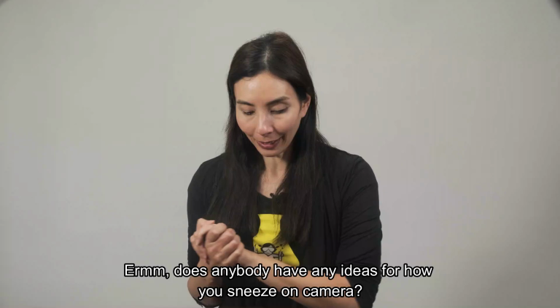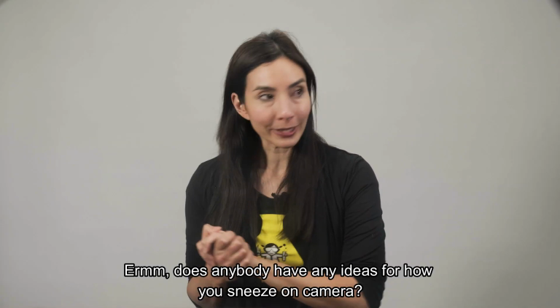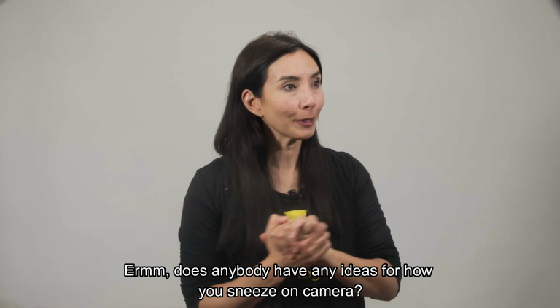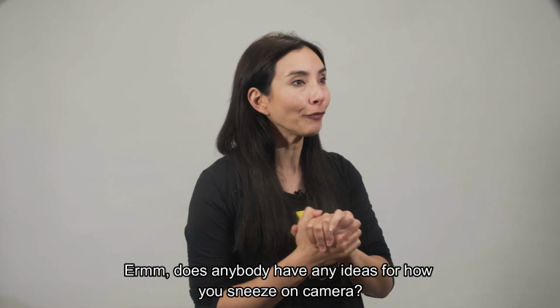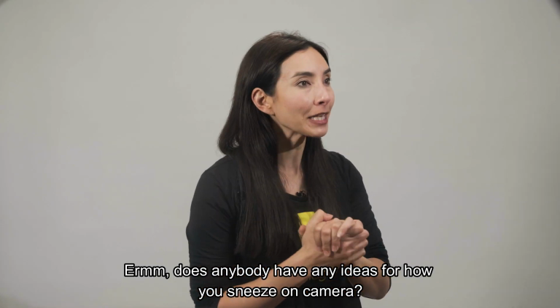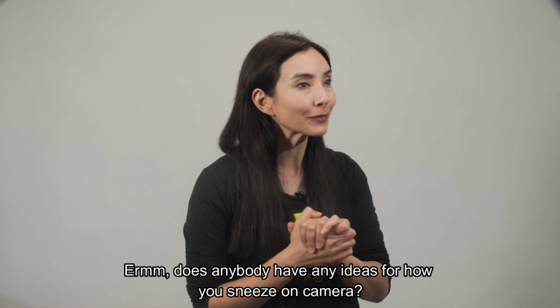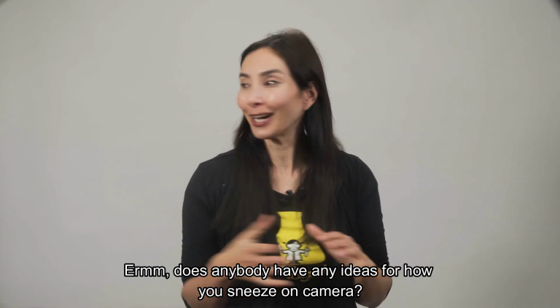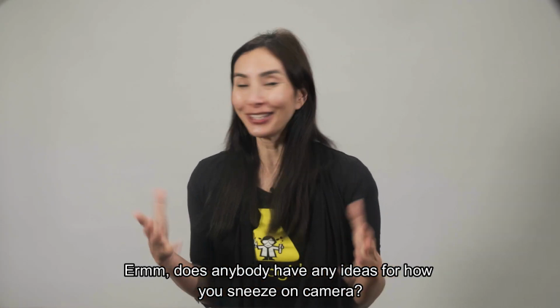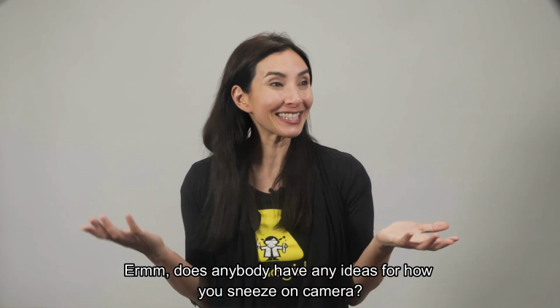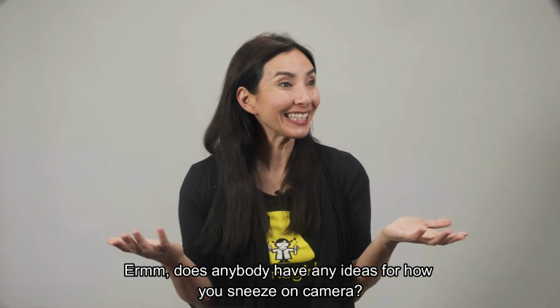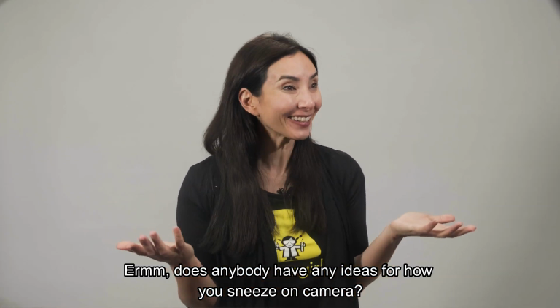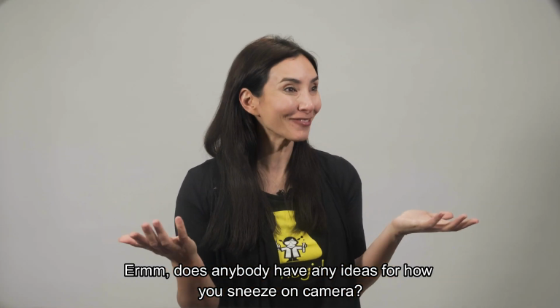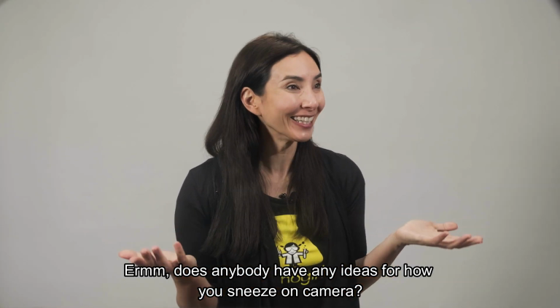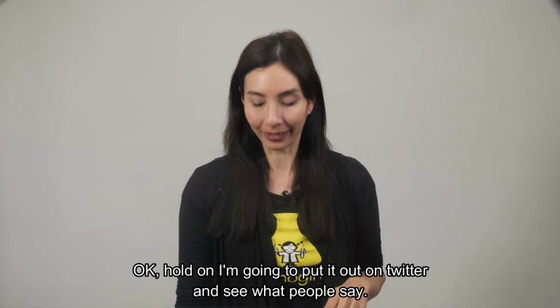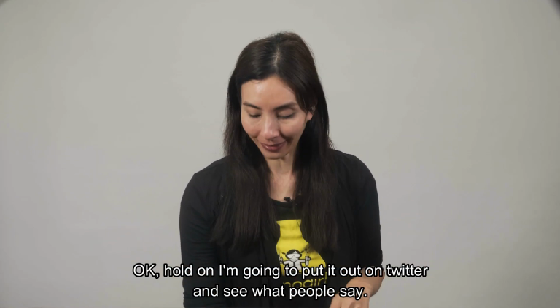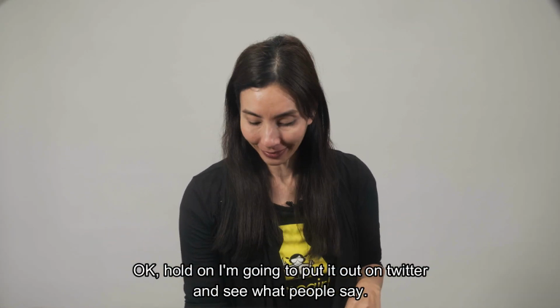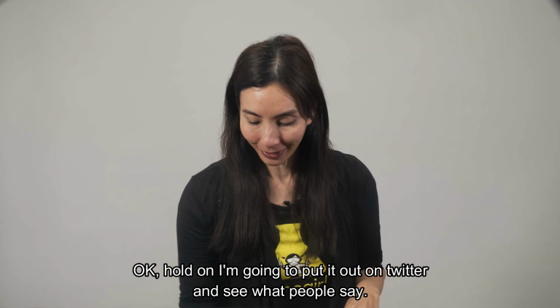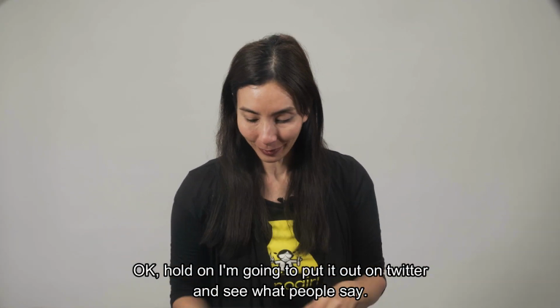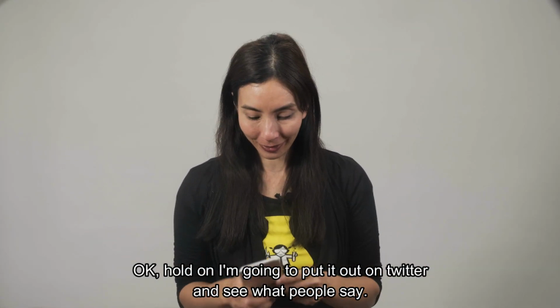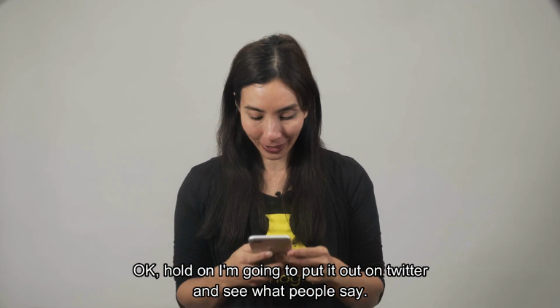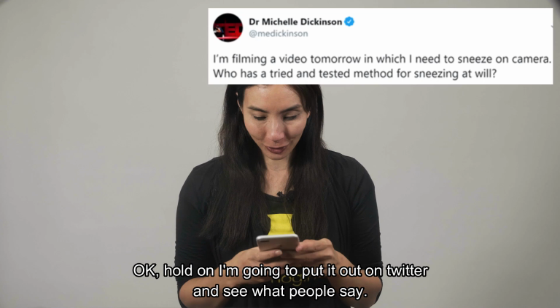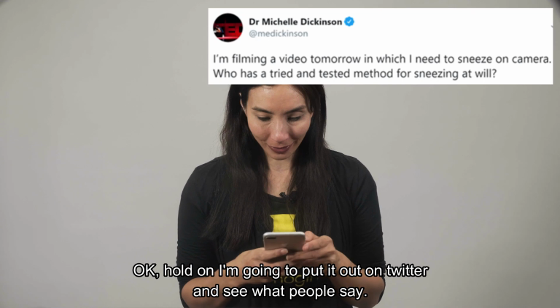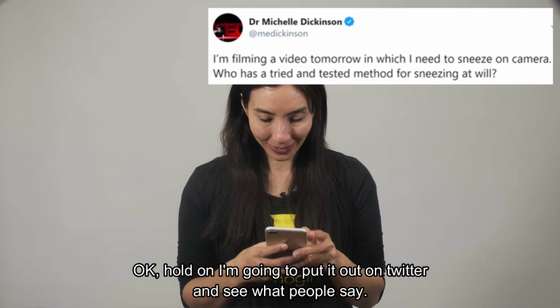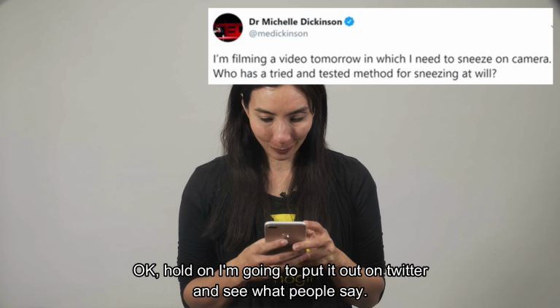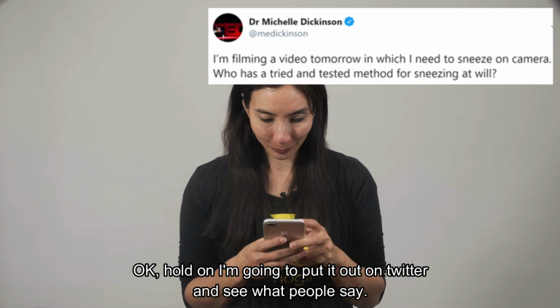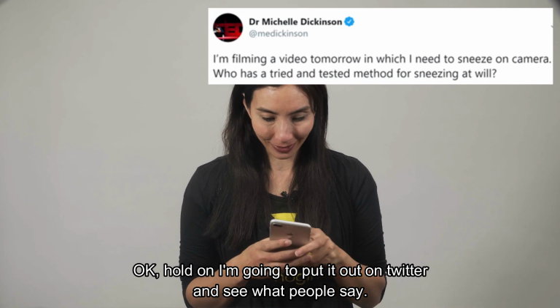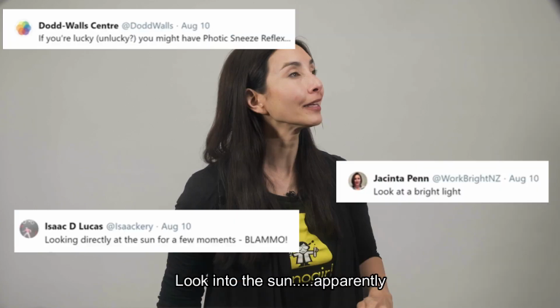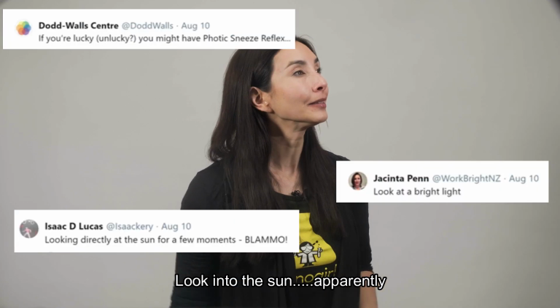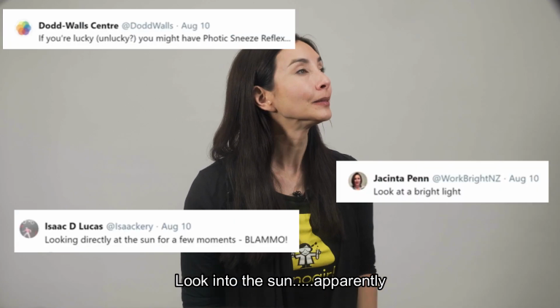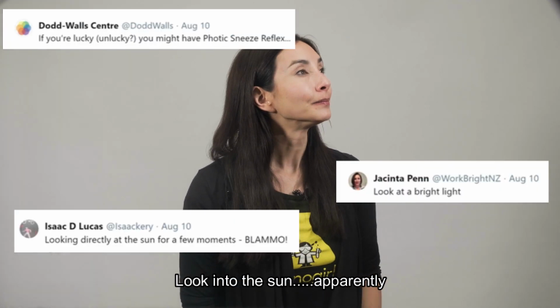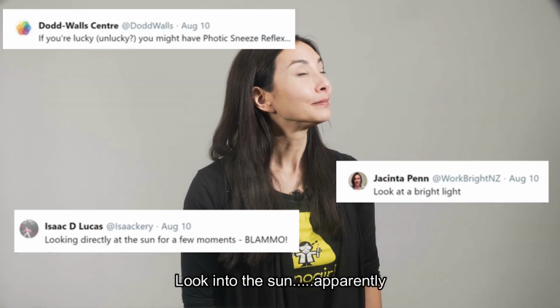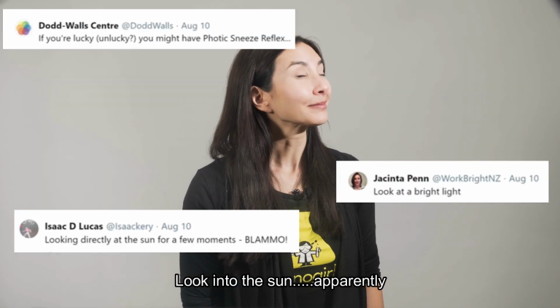Does anybody have any ideas for how you sneeze on camera? Okay, hold on, I'm gonna put it out on Twitter and see what people say. Look into the sun, apparently.